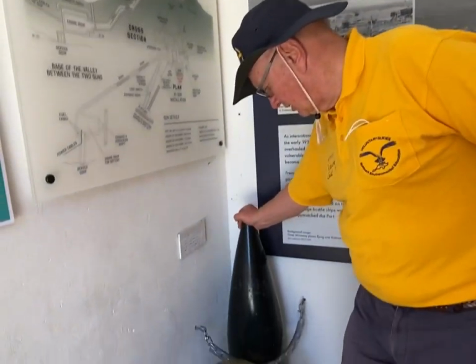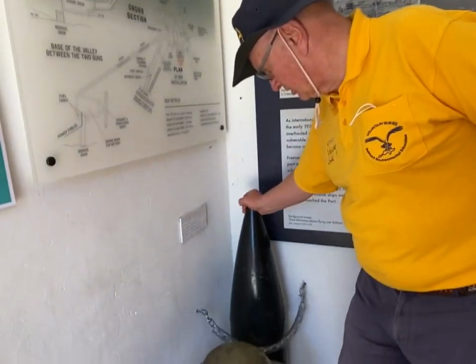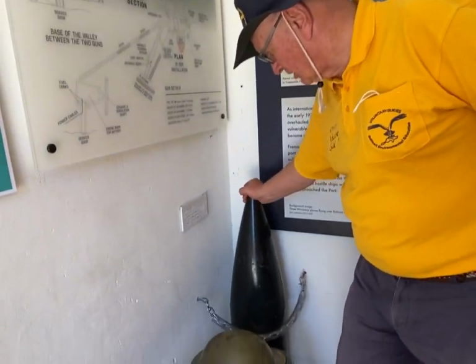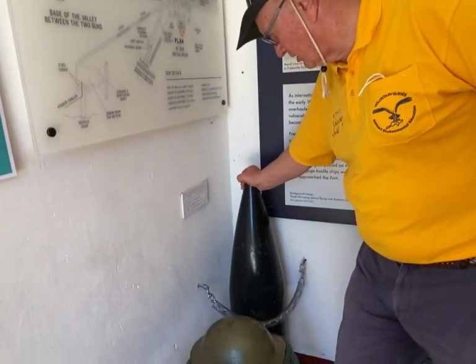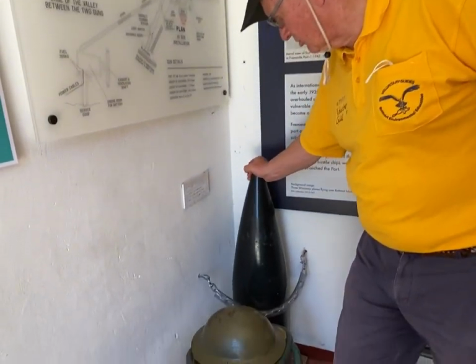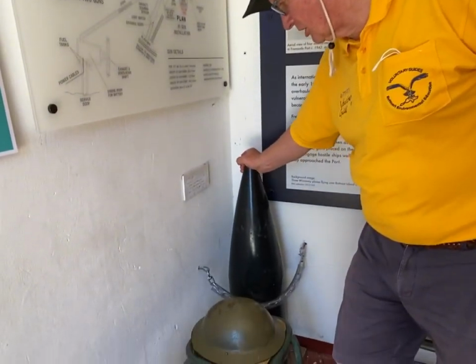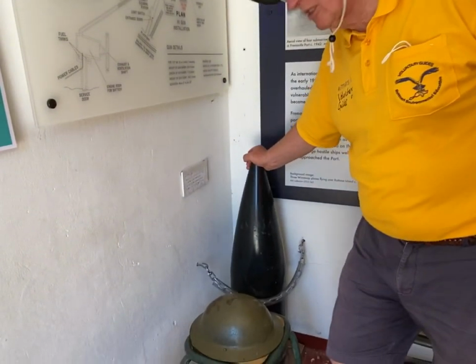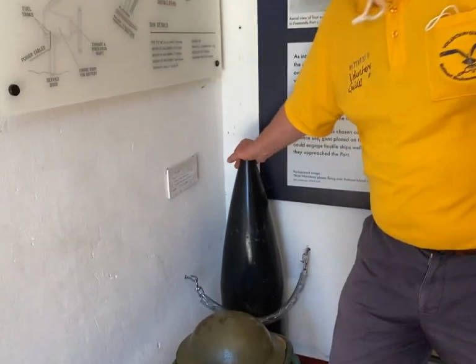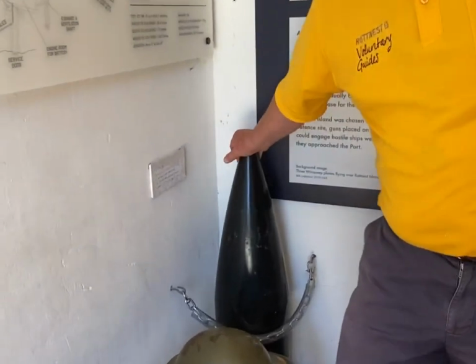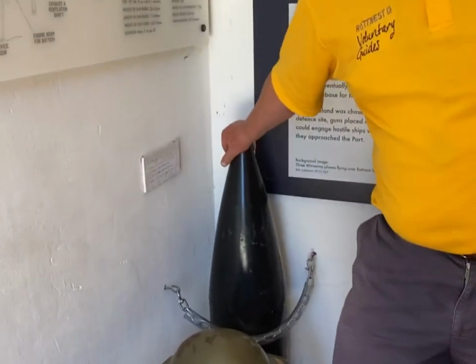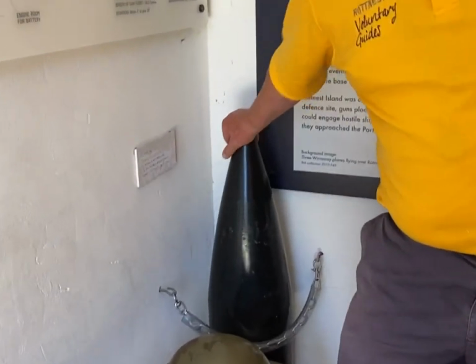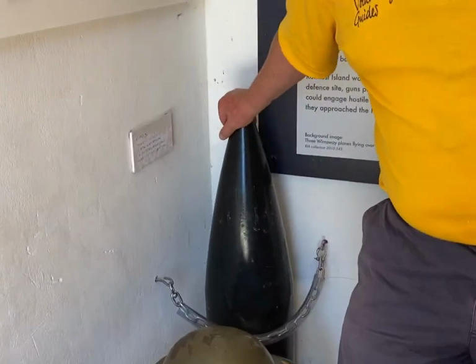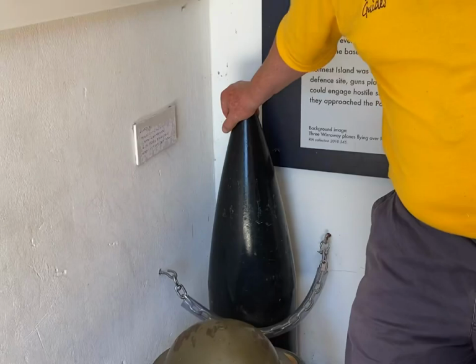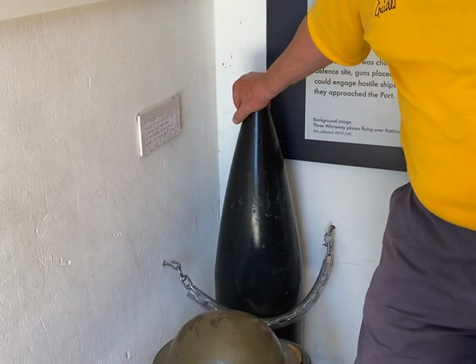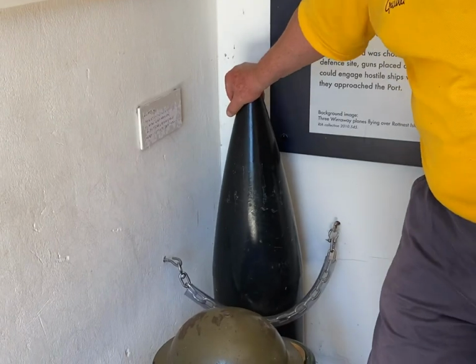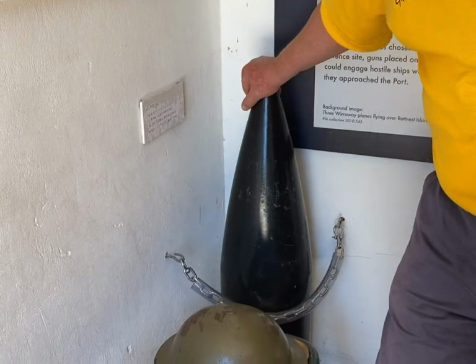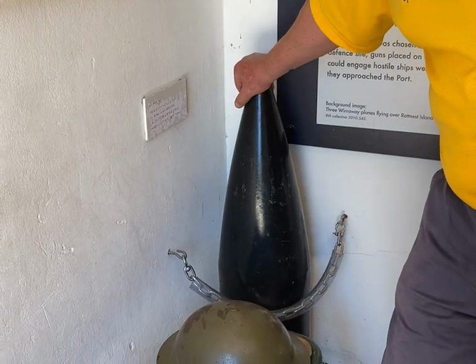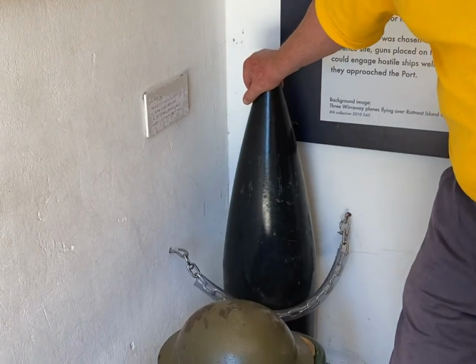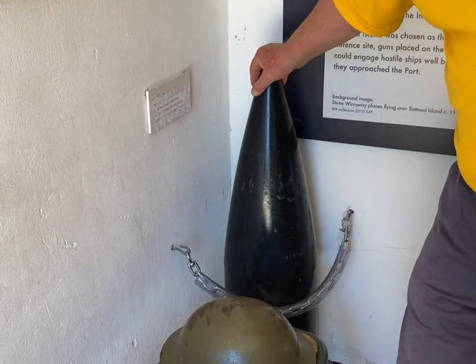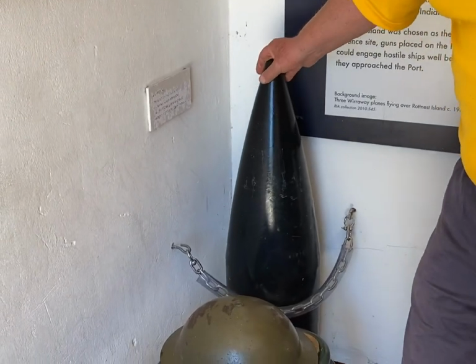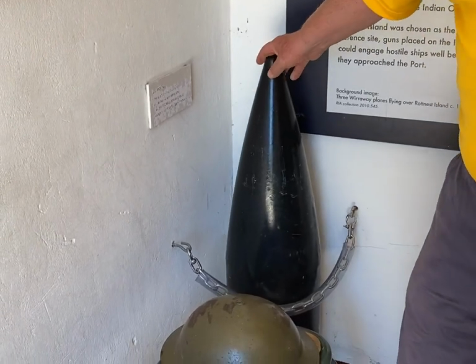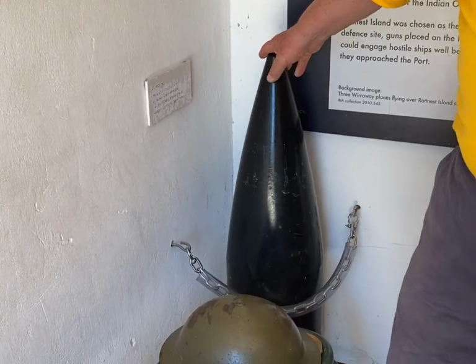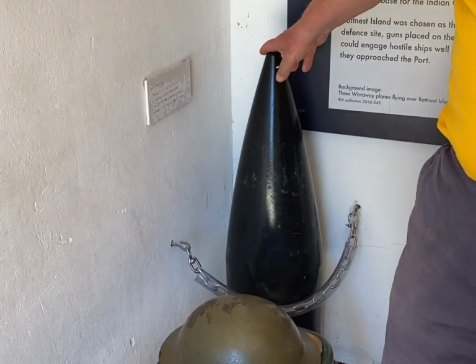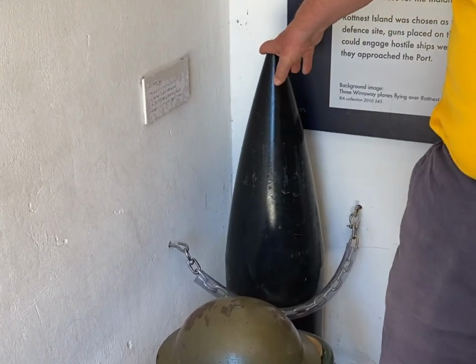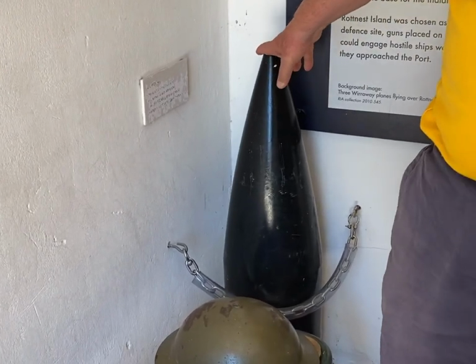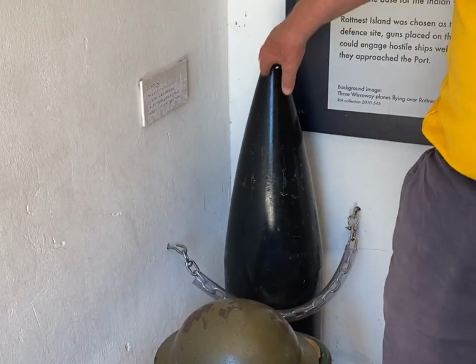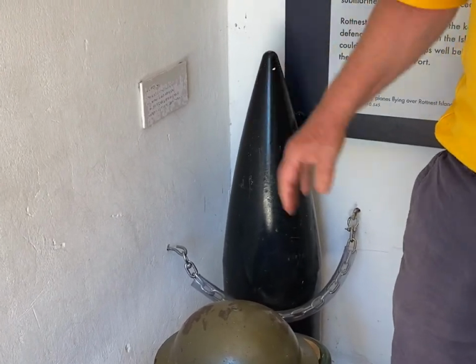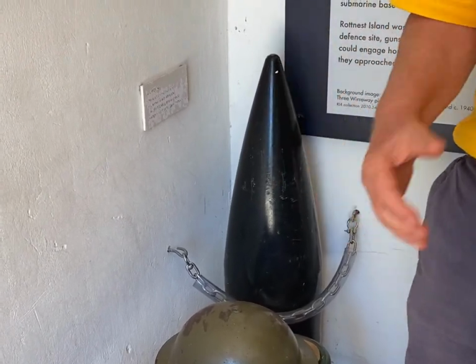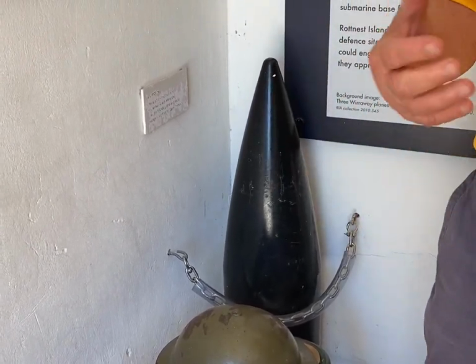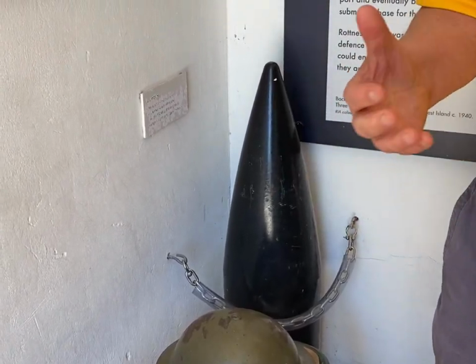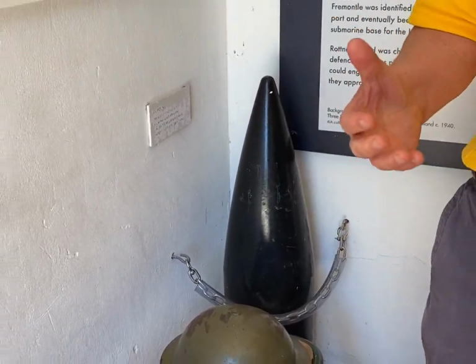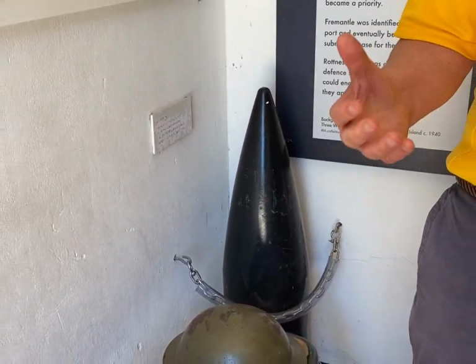This is an actual shell — it weighs 175 kilos, which is too heavy for anybody to lift.